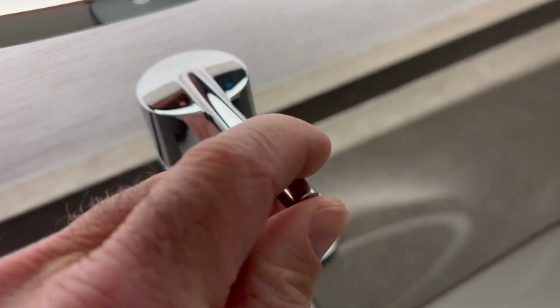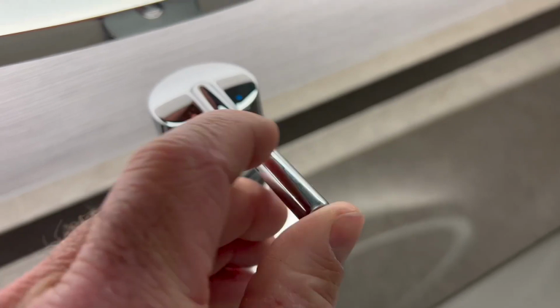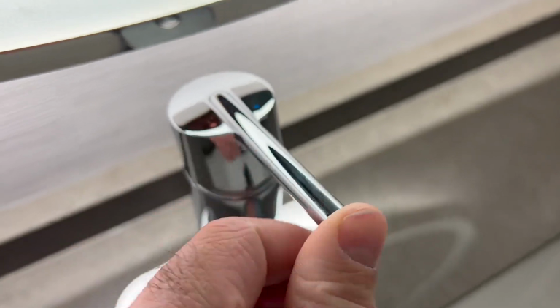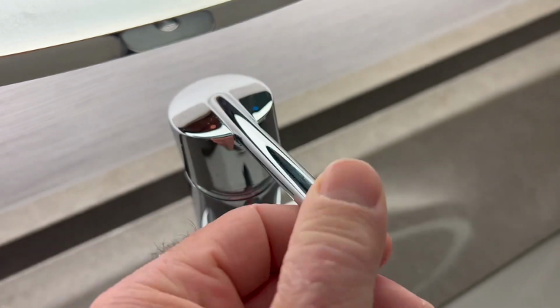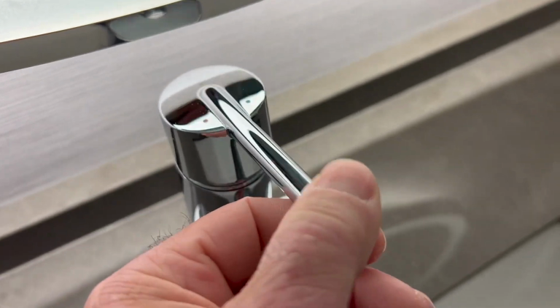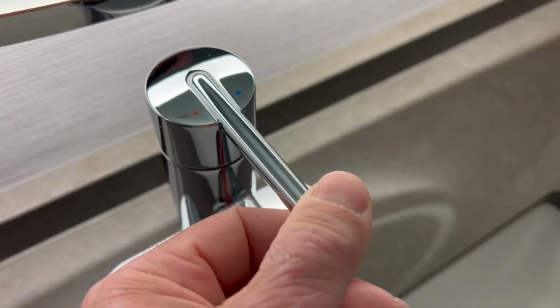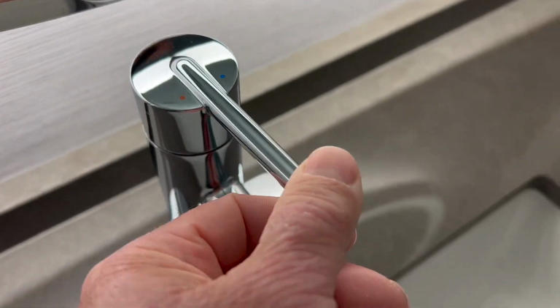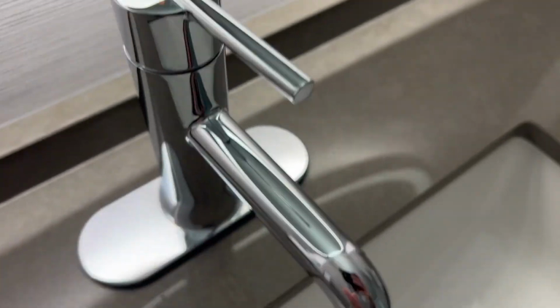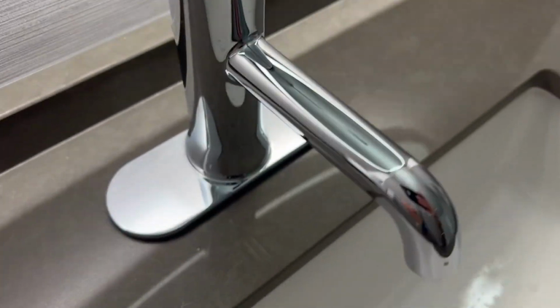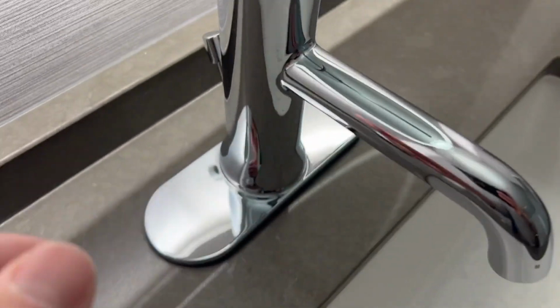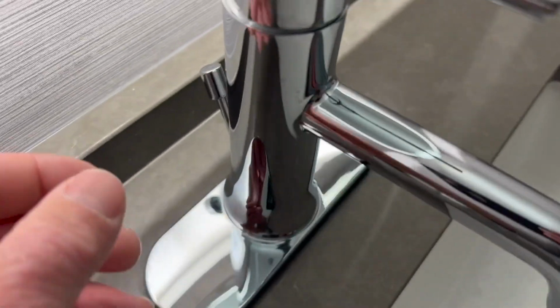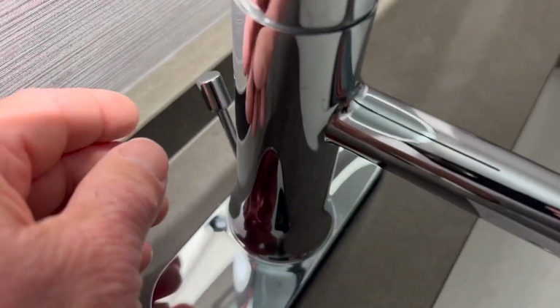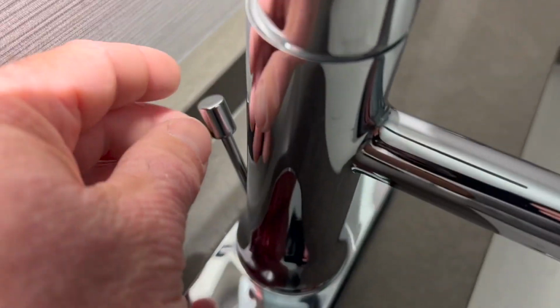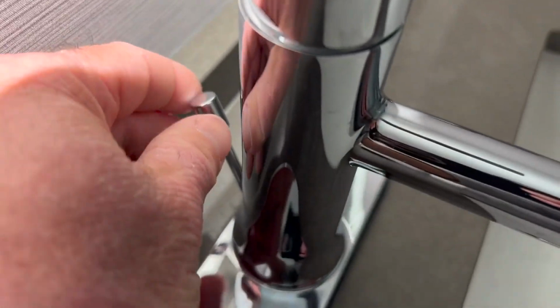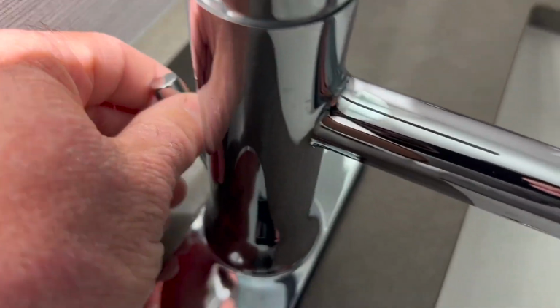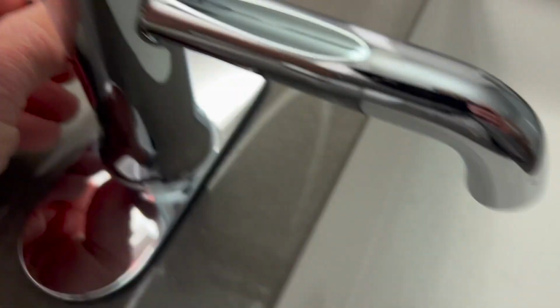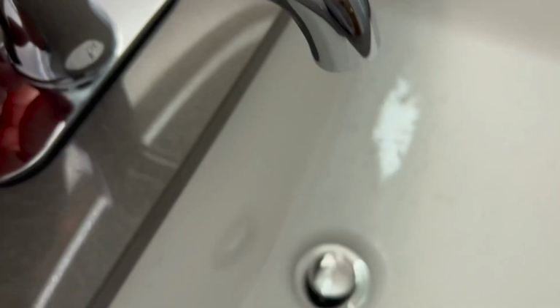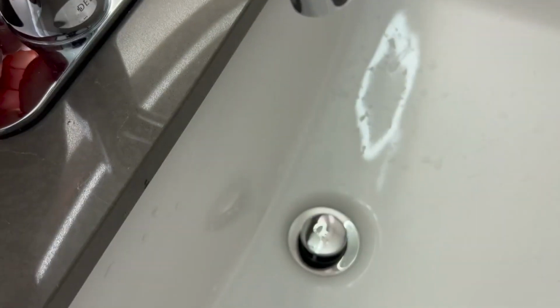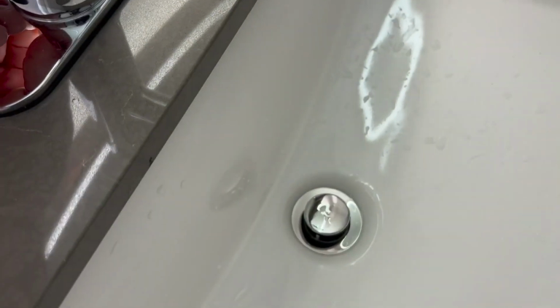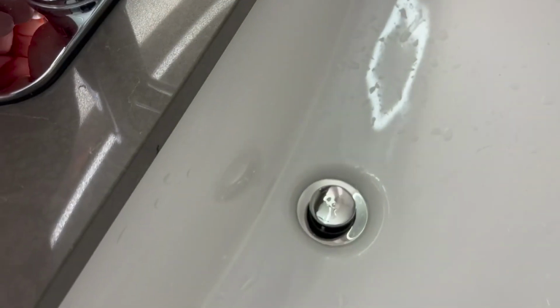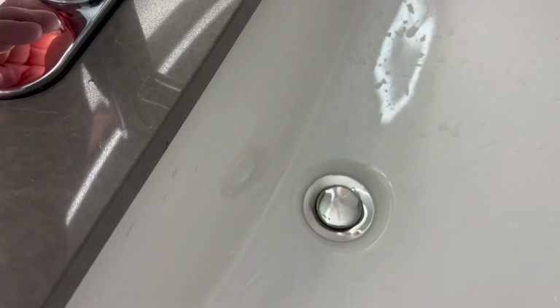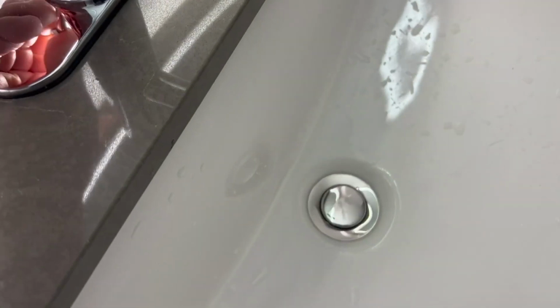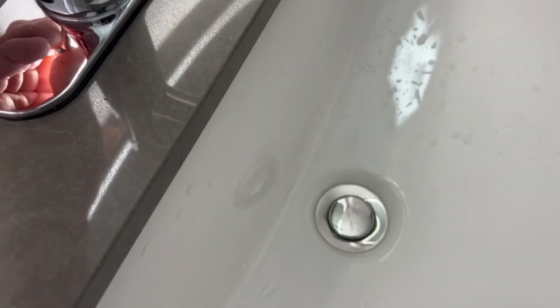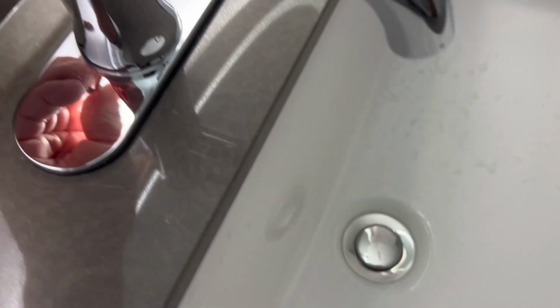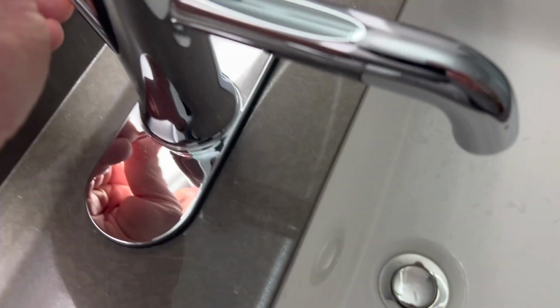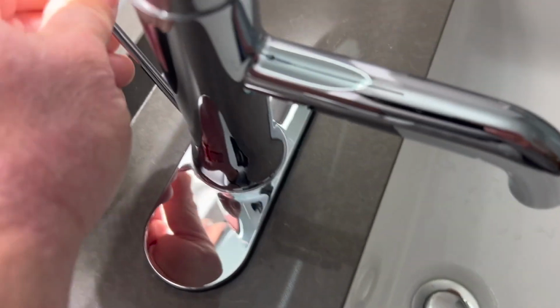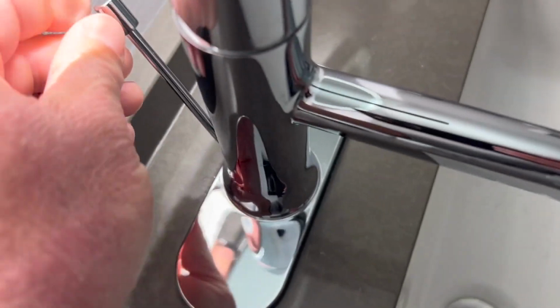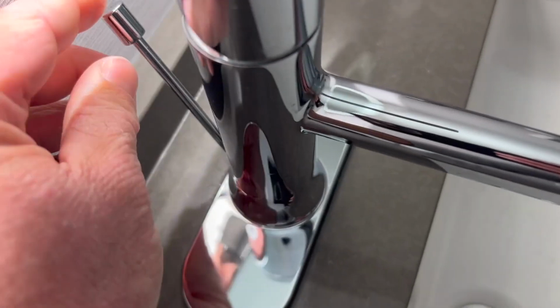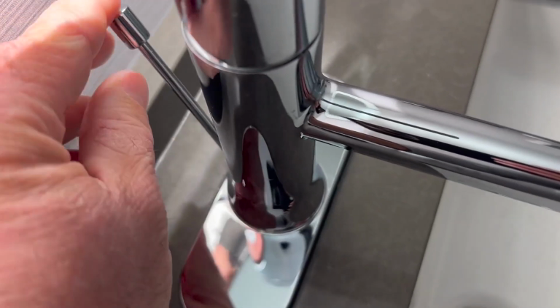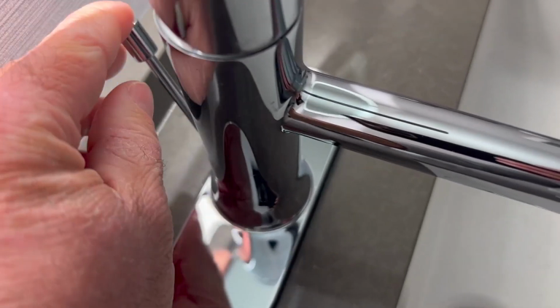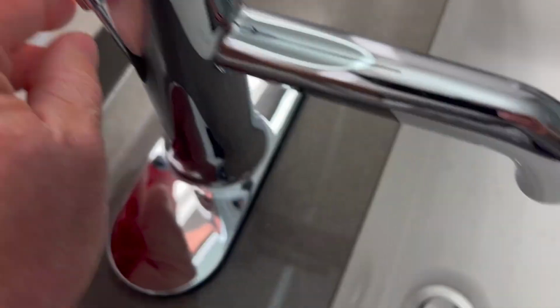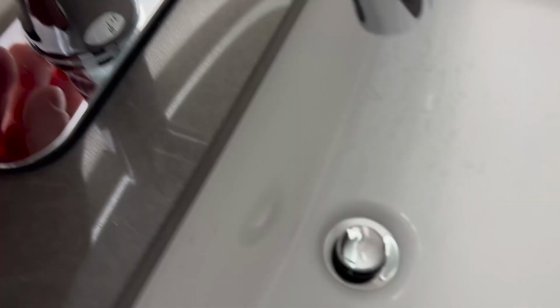Lift it up to turn it on, down for off. And we've got the plug on the back here — just lift up for that and down.